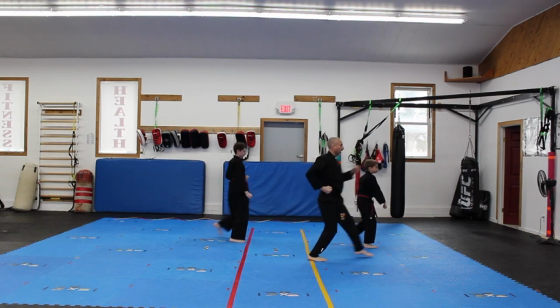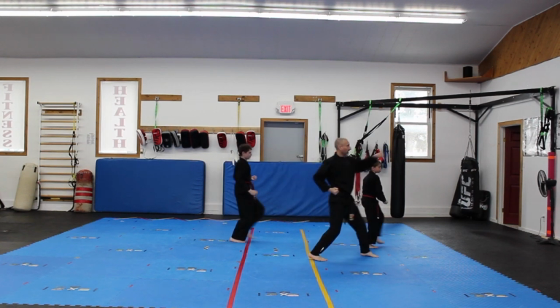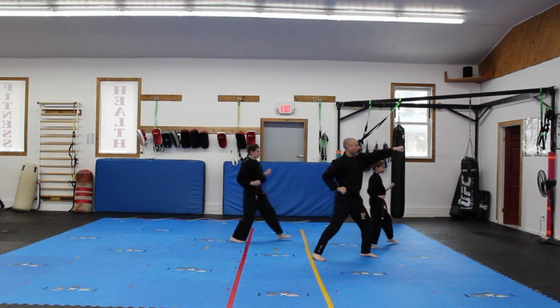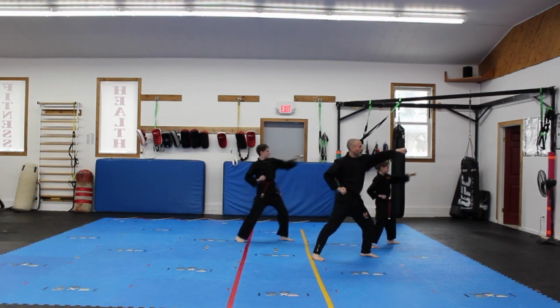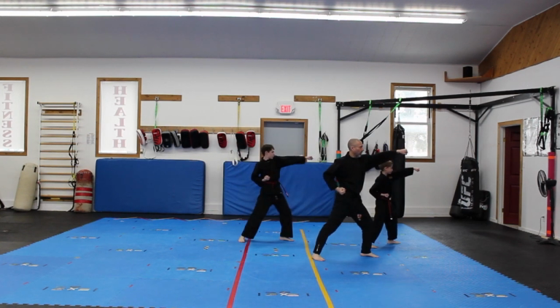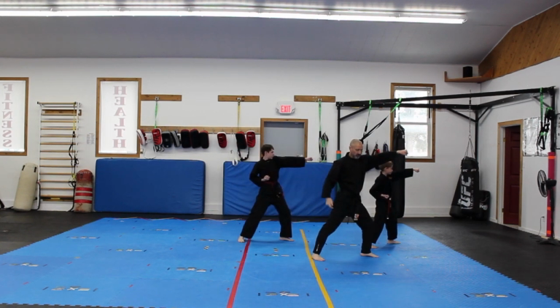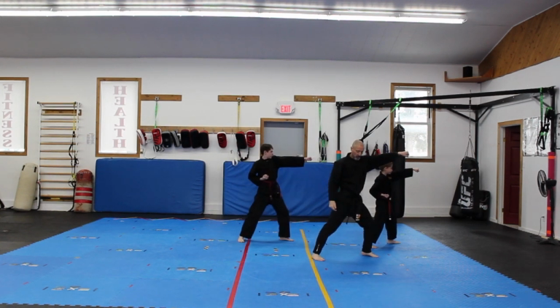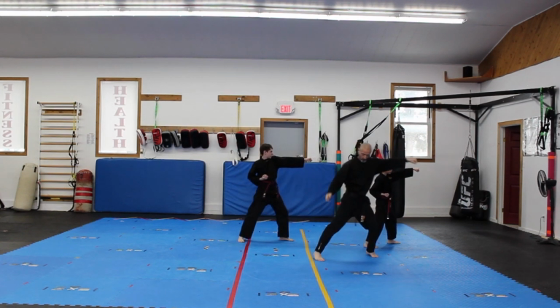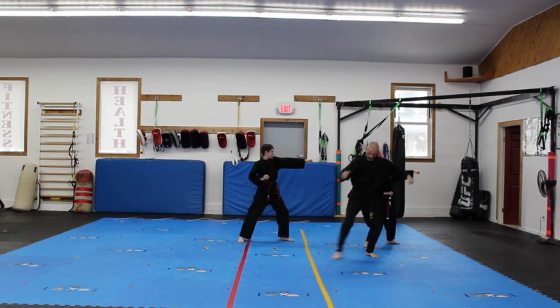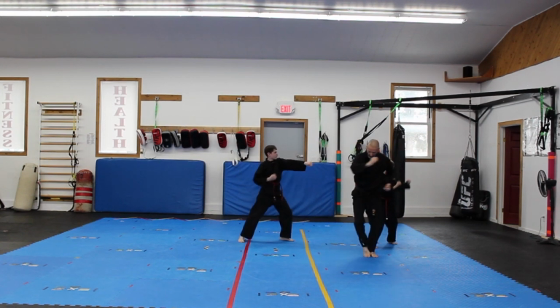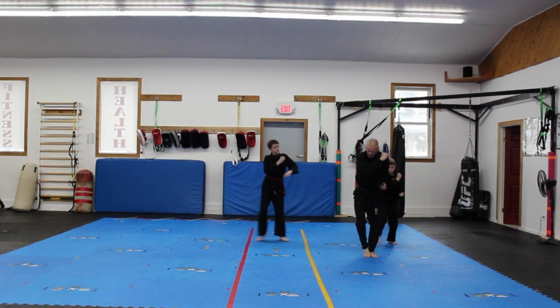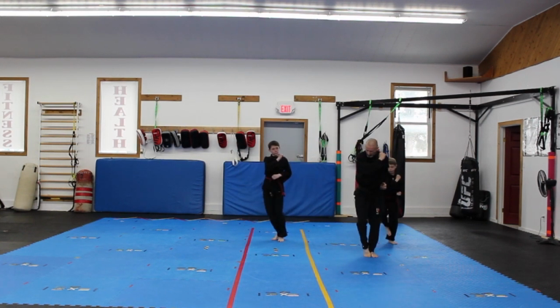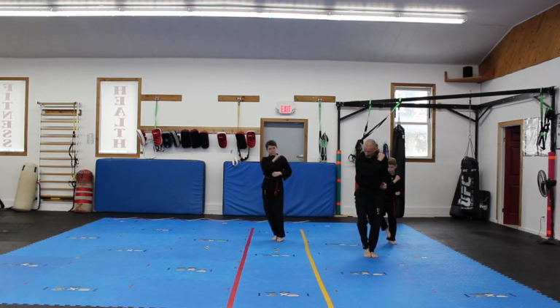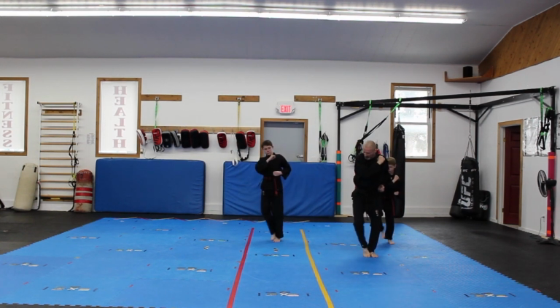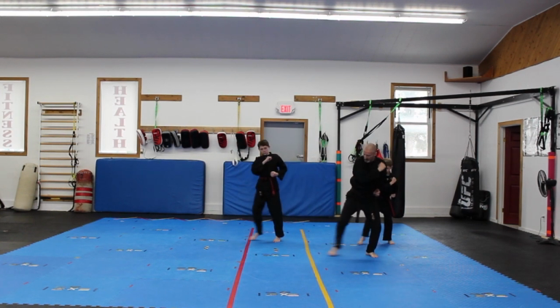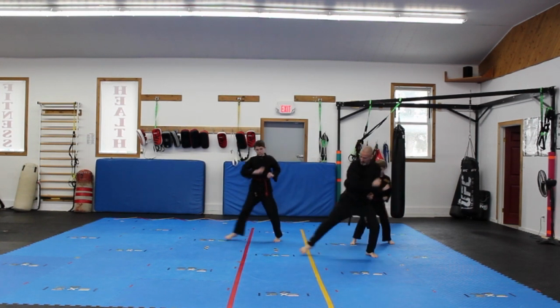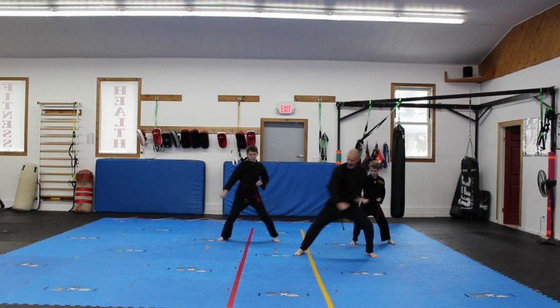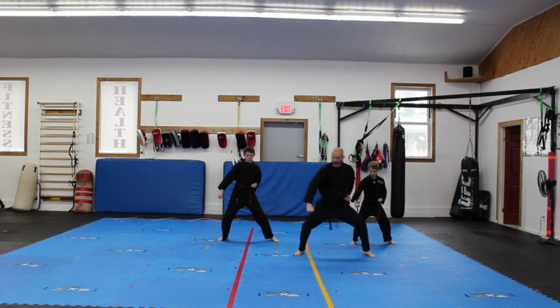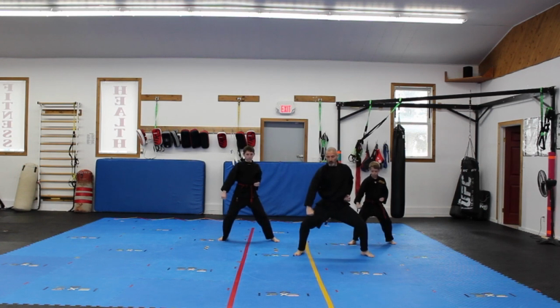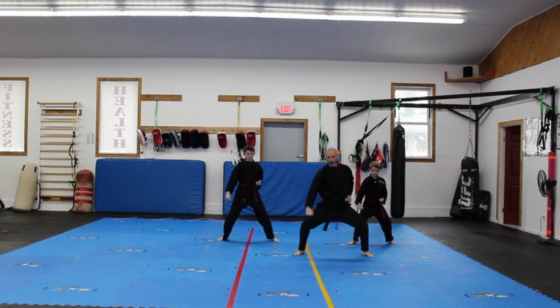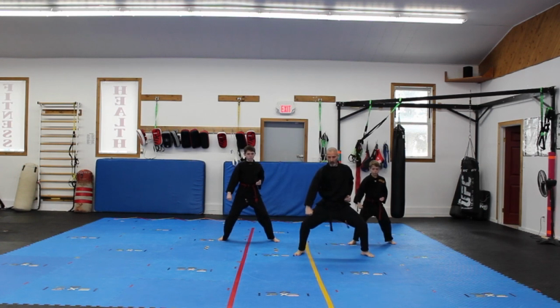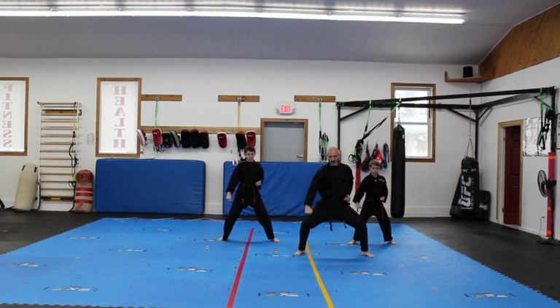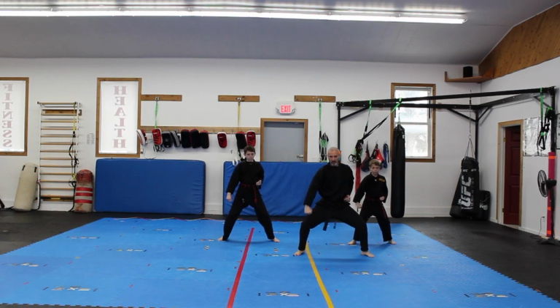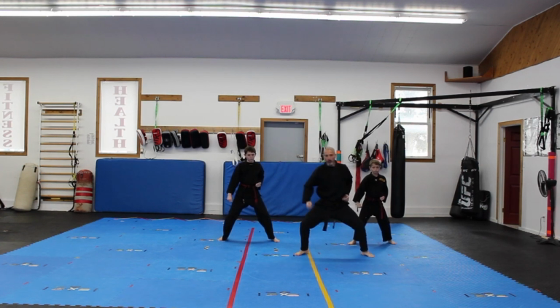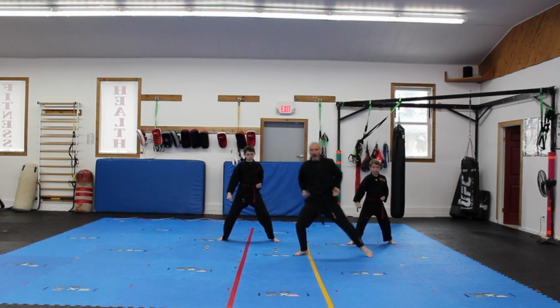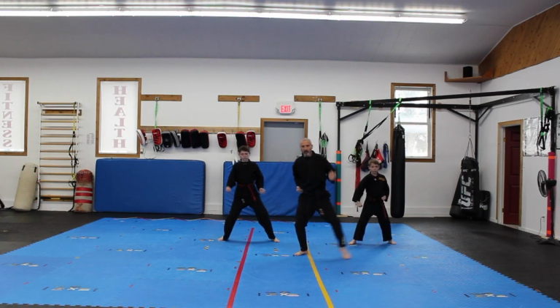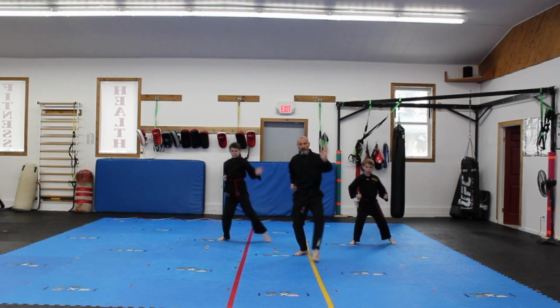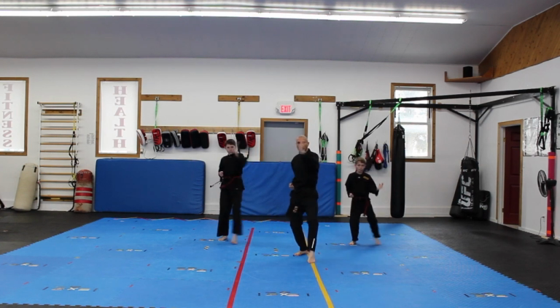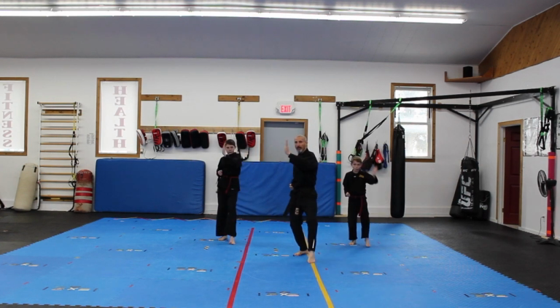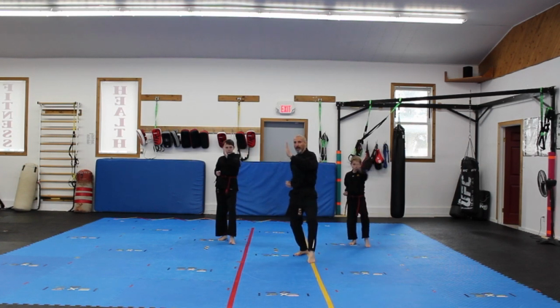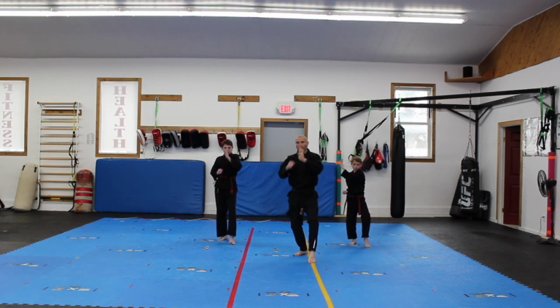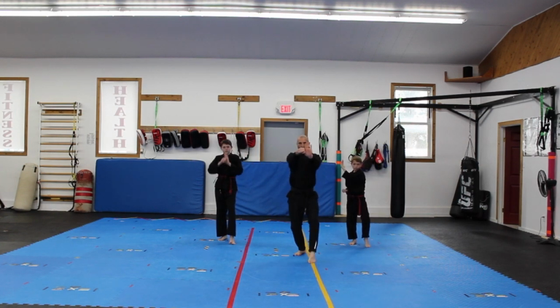Left forward punch. Right leg comes up to cat stance, out to a horse stance, low block, and back.